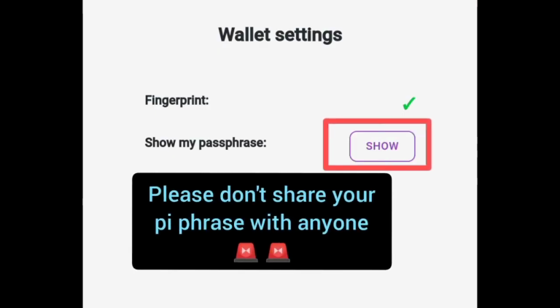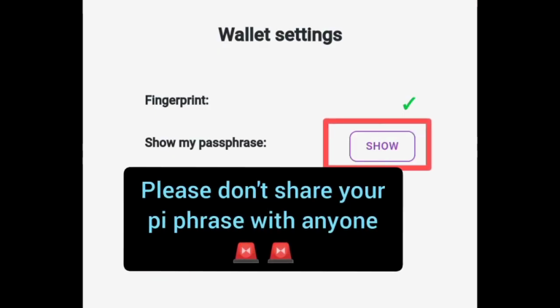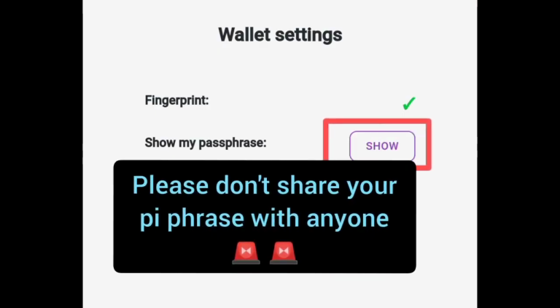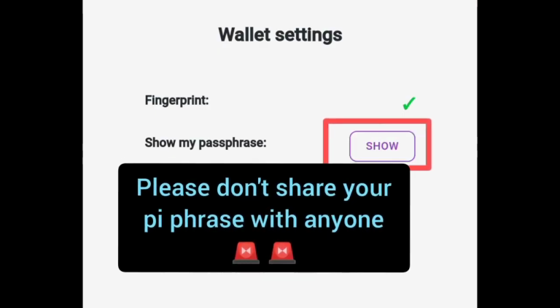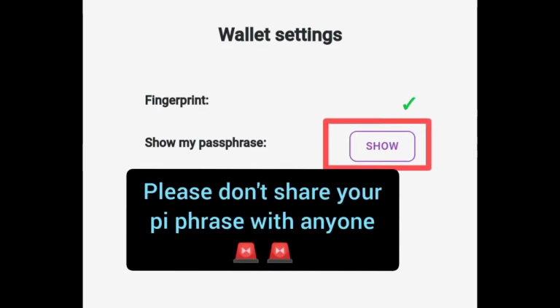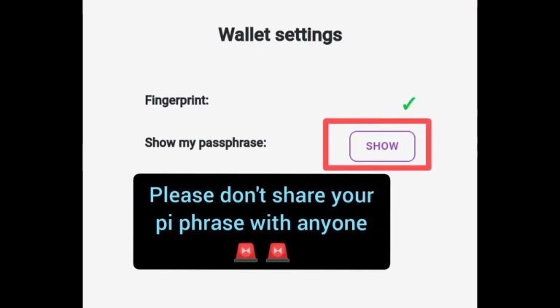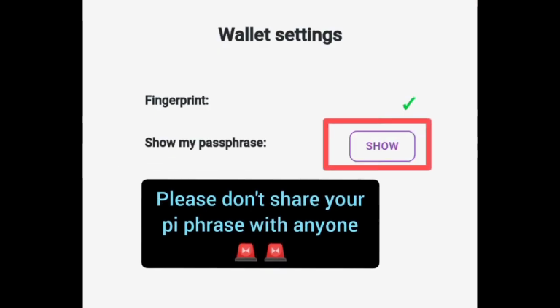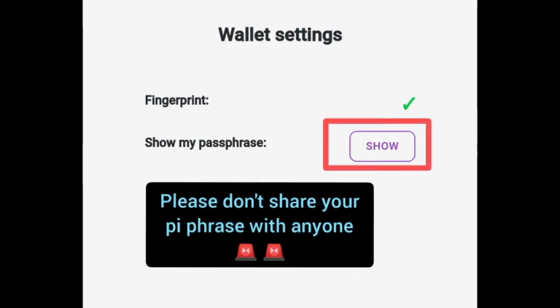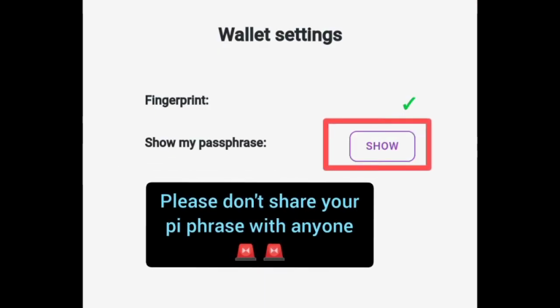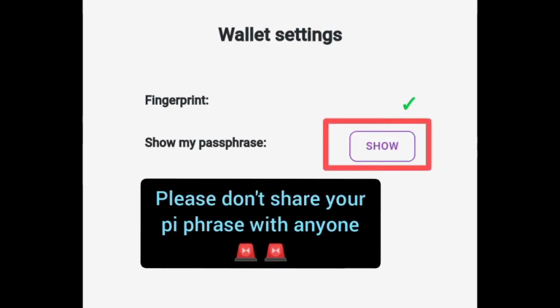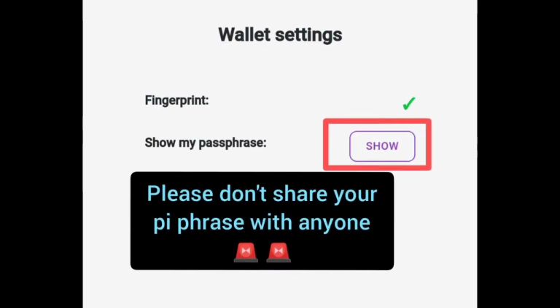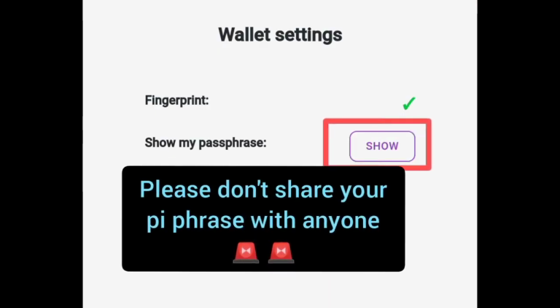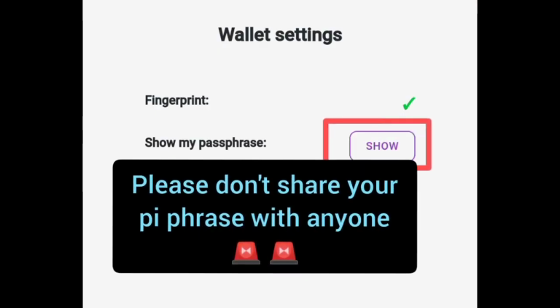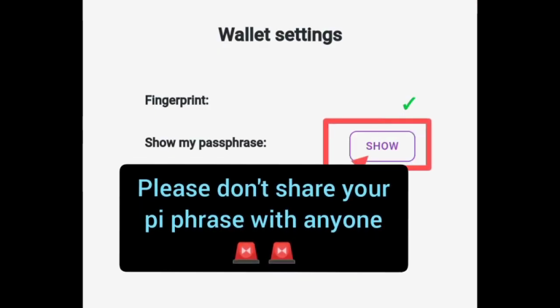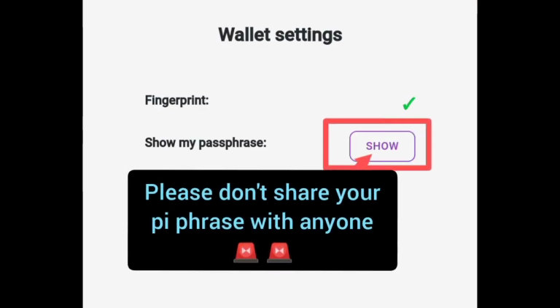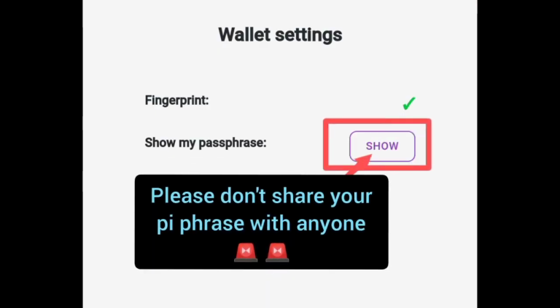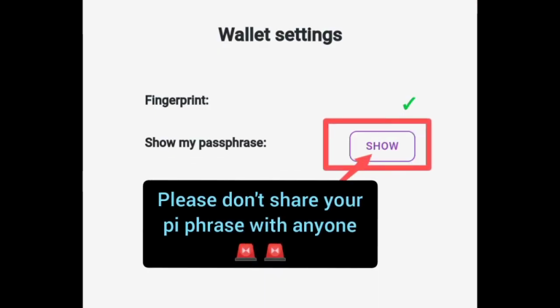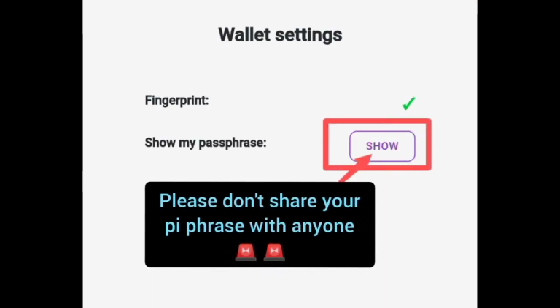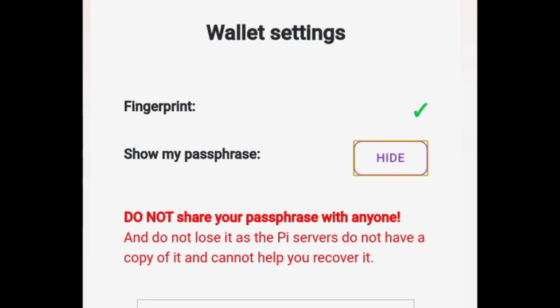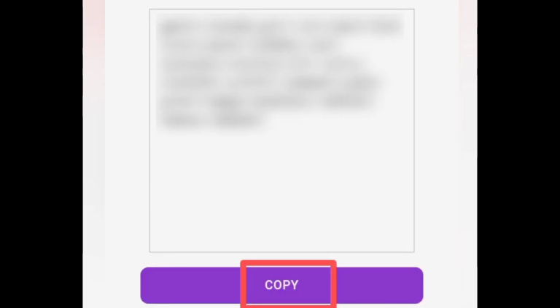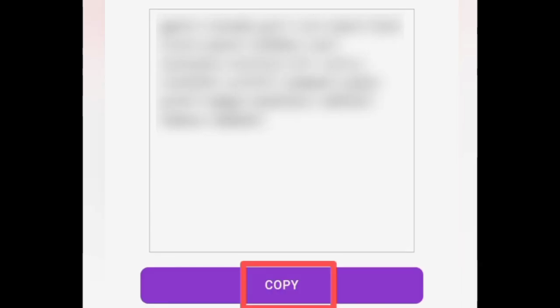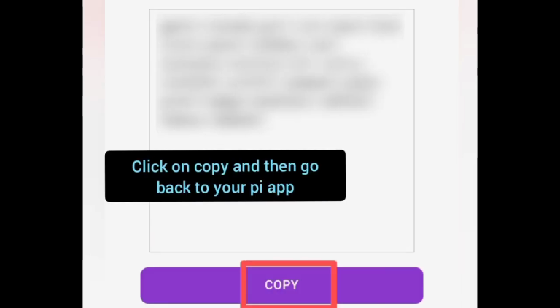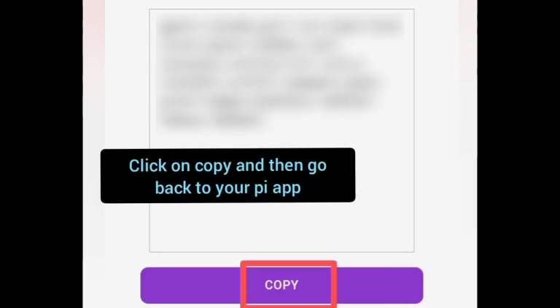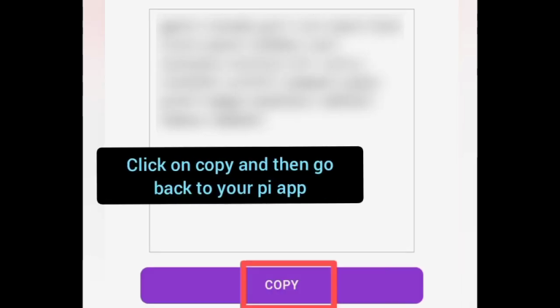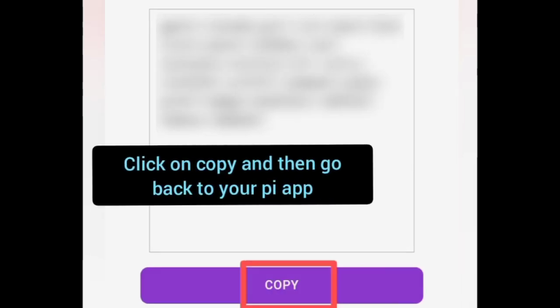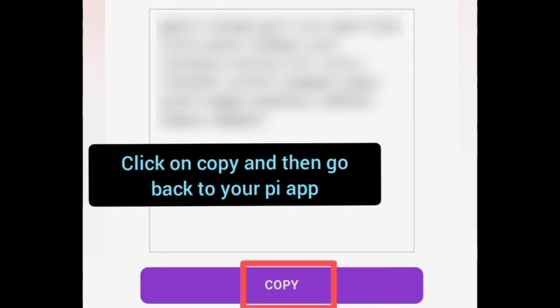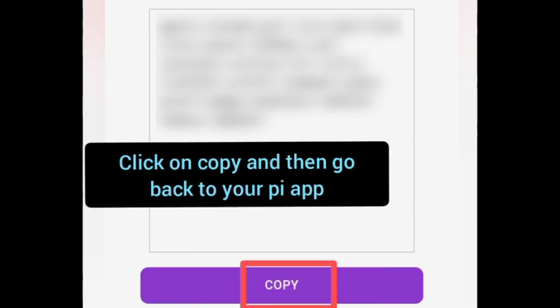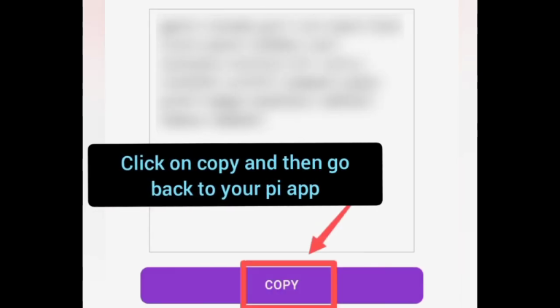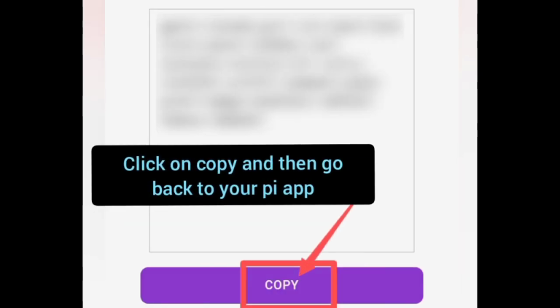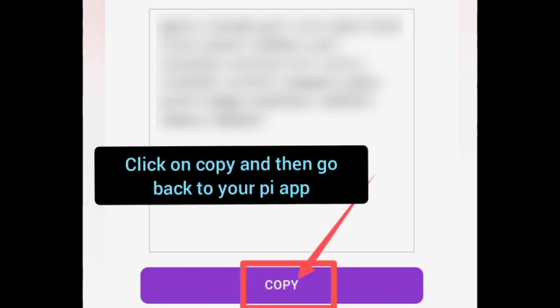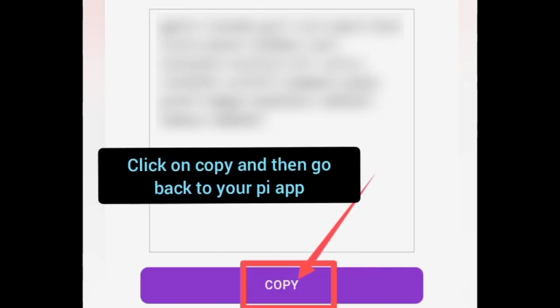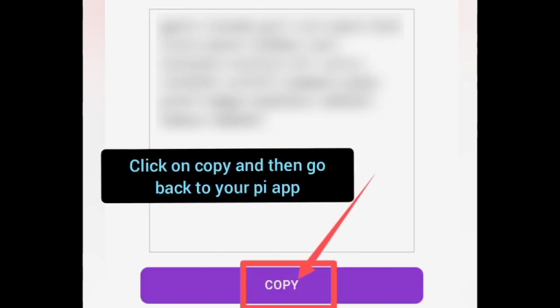Once again, don't show your passphrase to anyone. Click on copy to copy your passphrase.